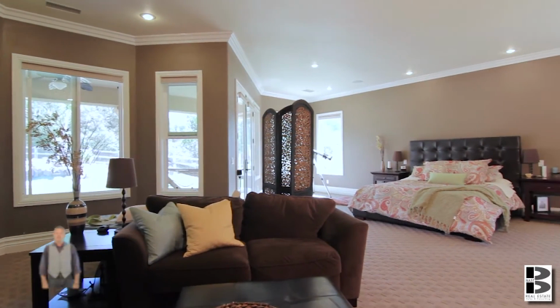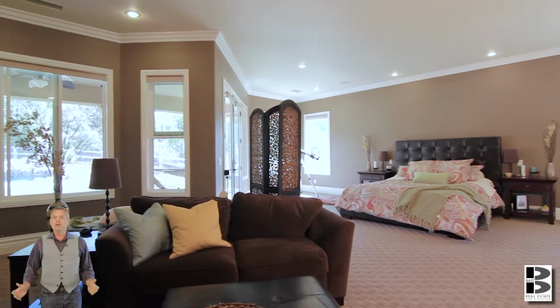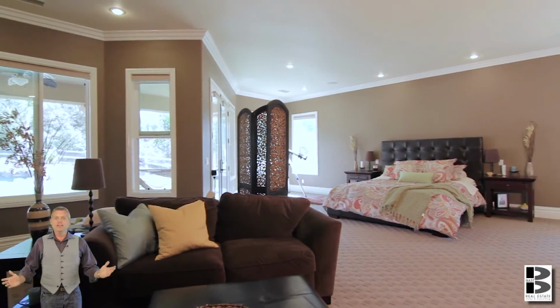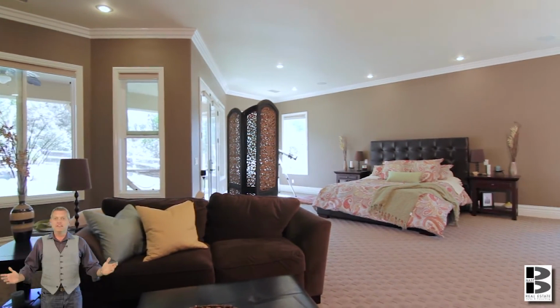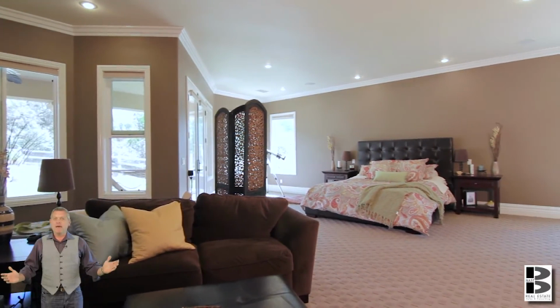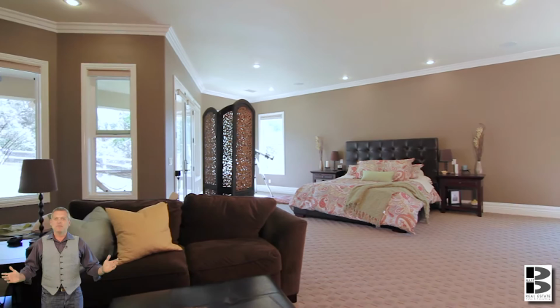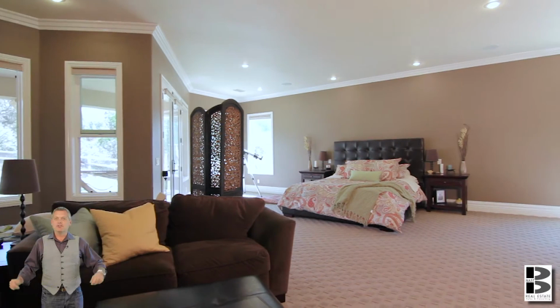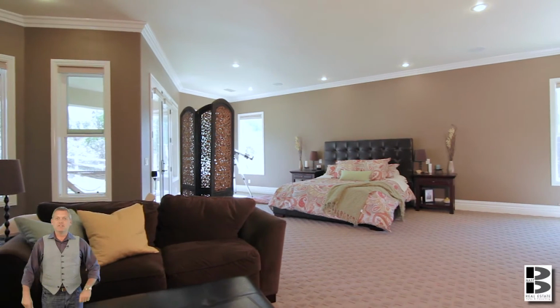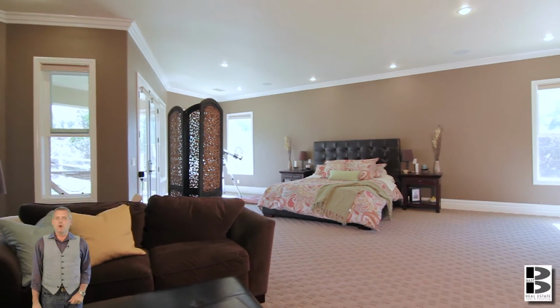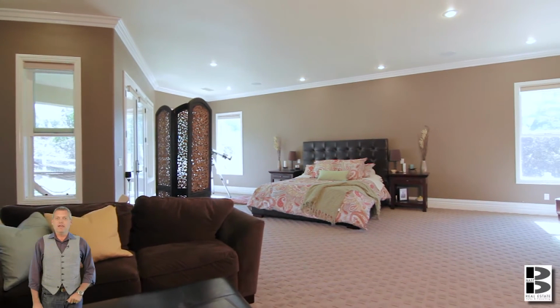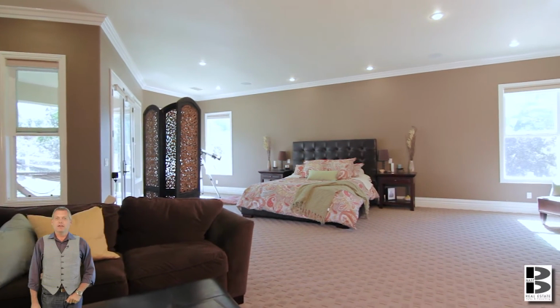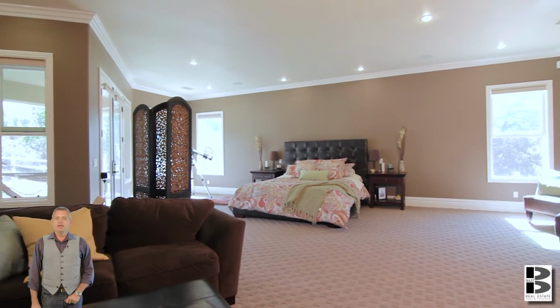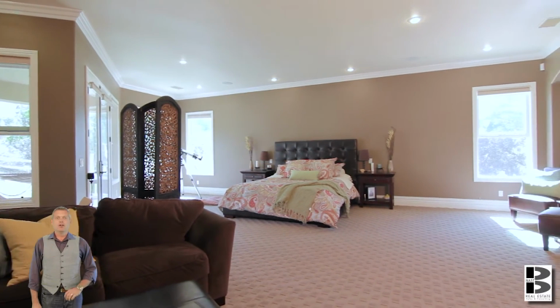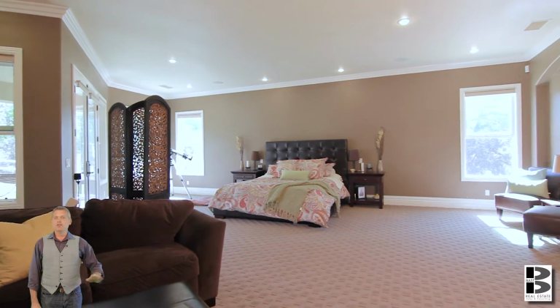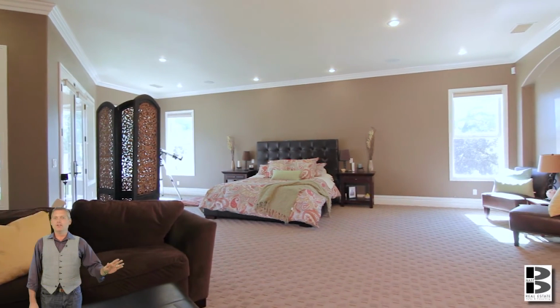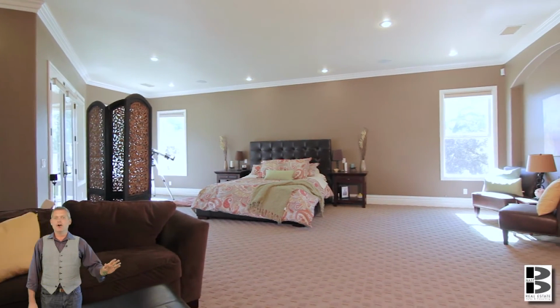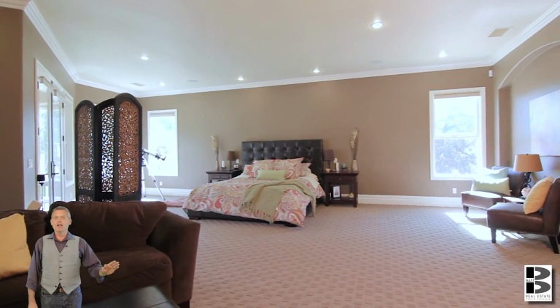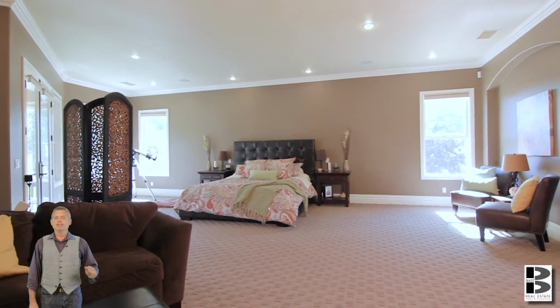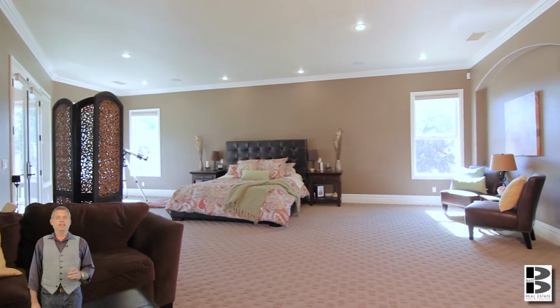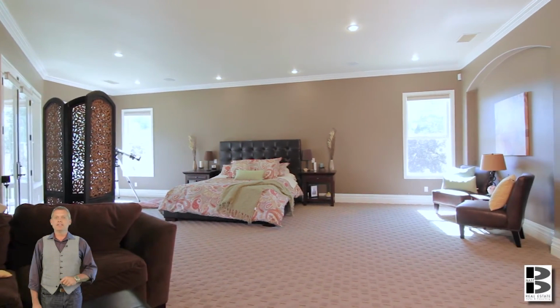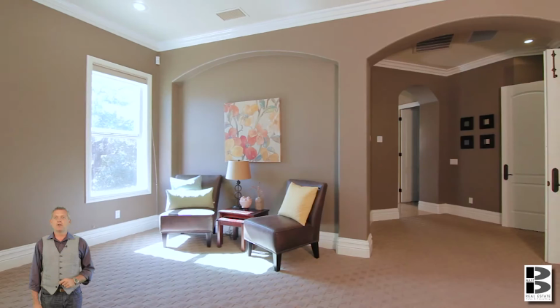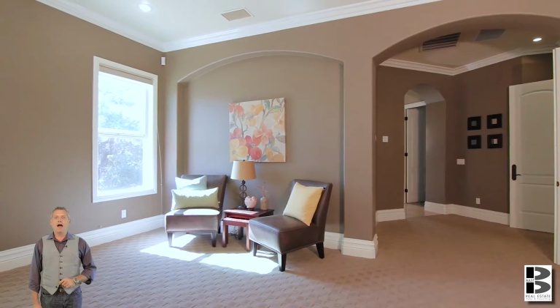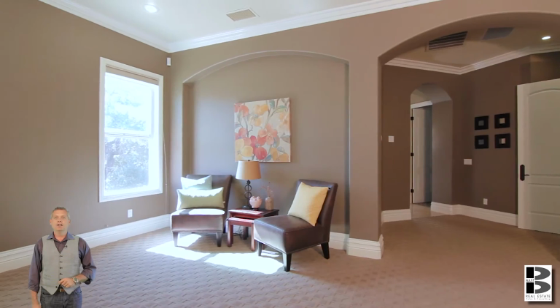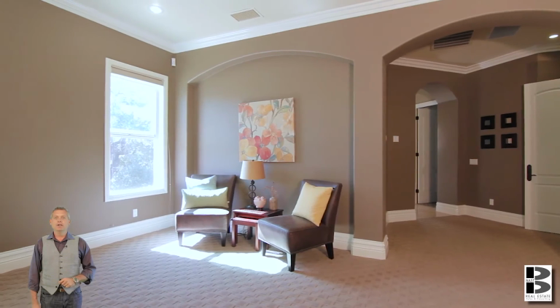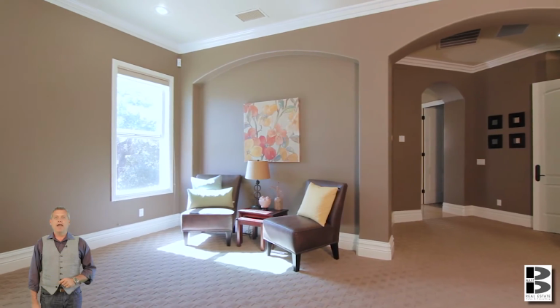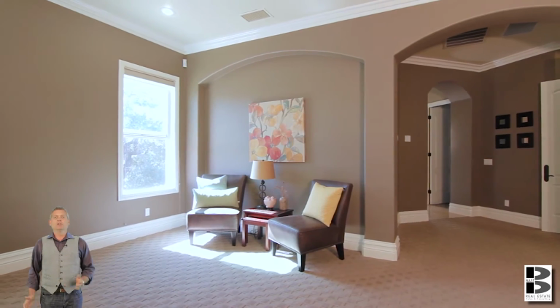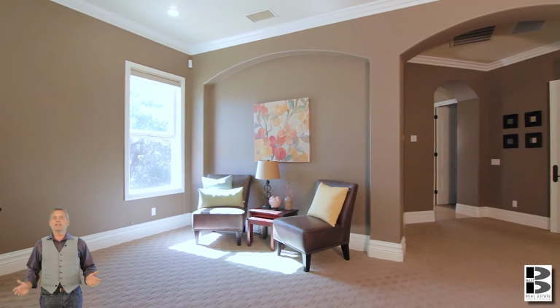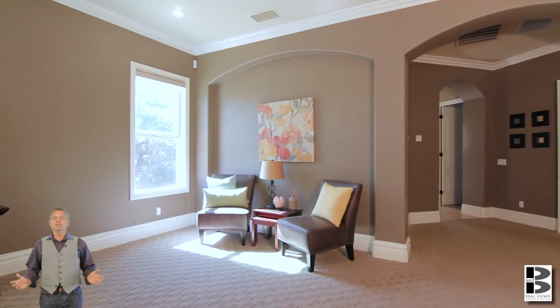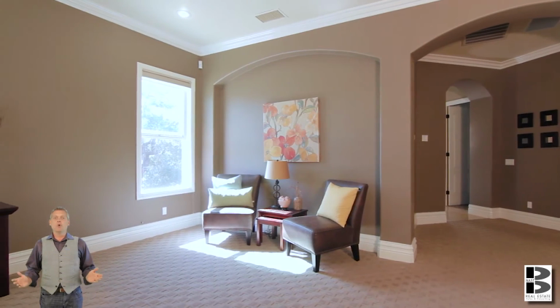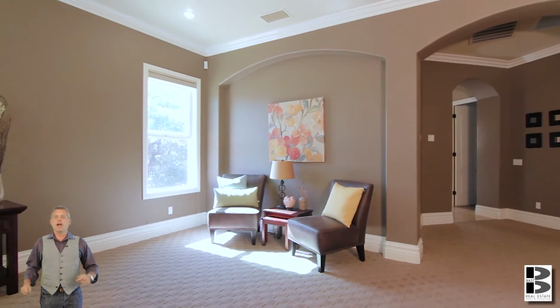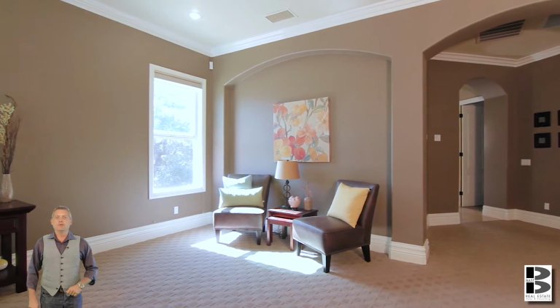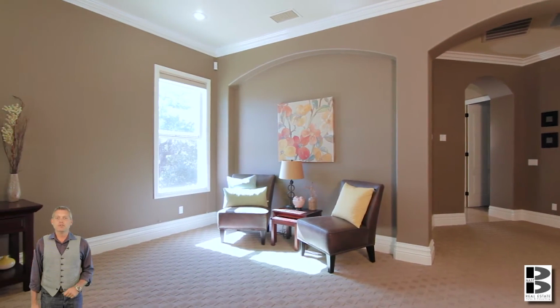You could live in this master bedroom, it's so big. Close the door, let the kids run wild, and relax in your own private retreat.